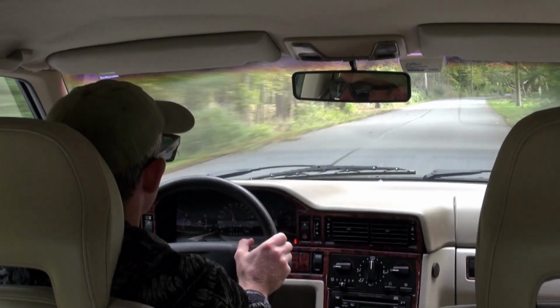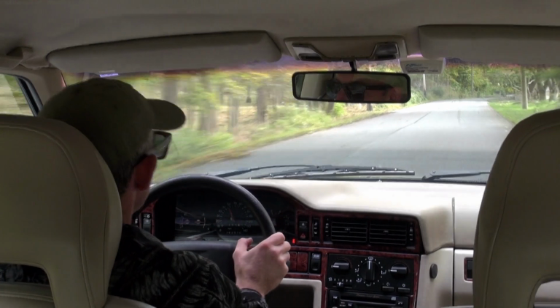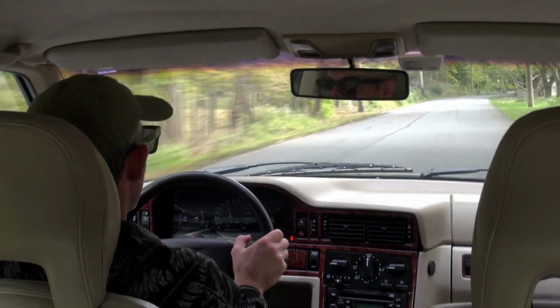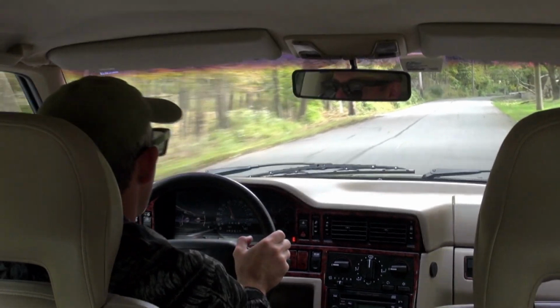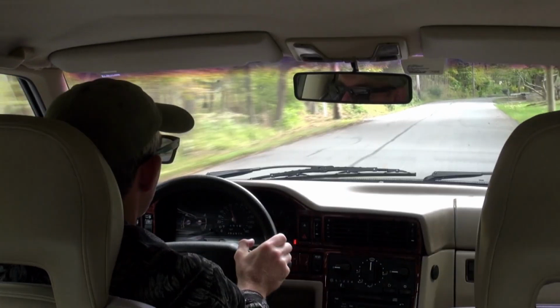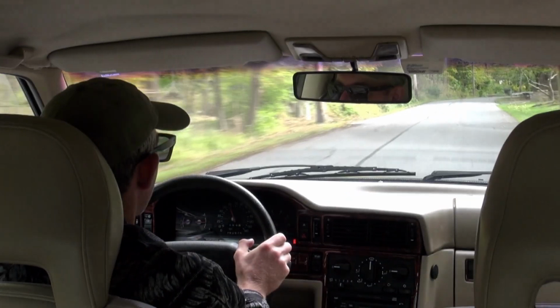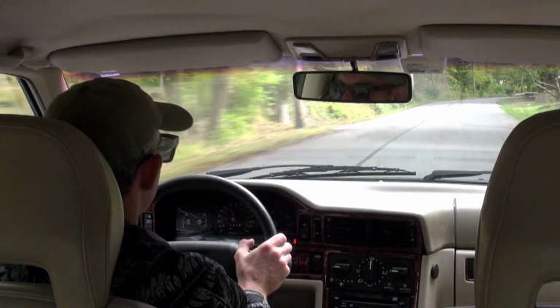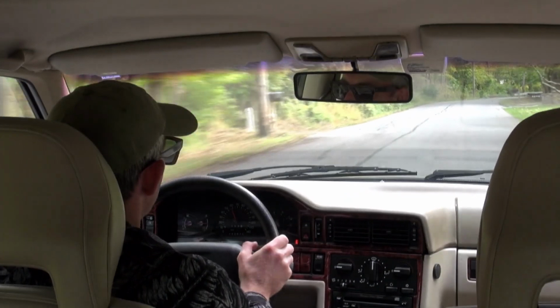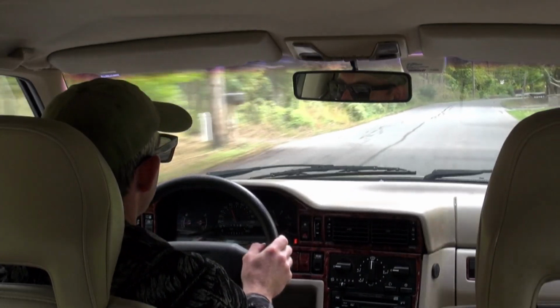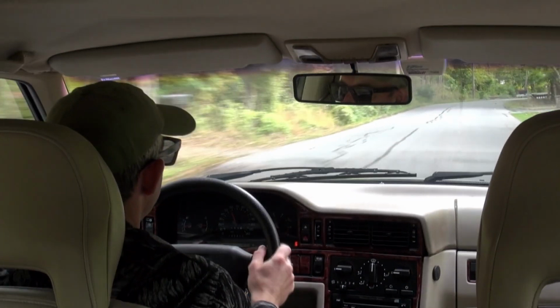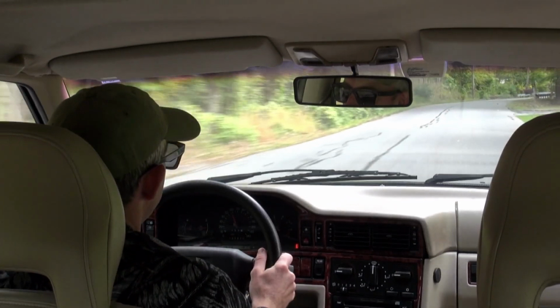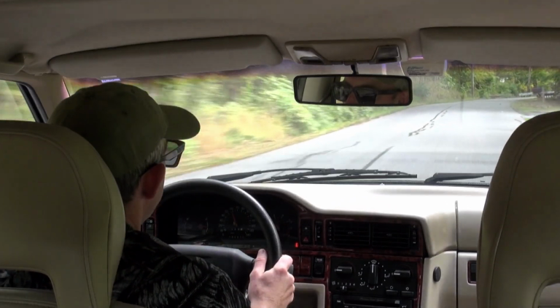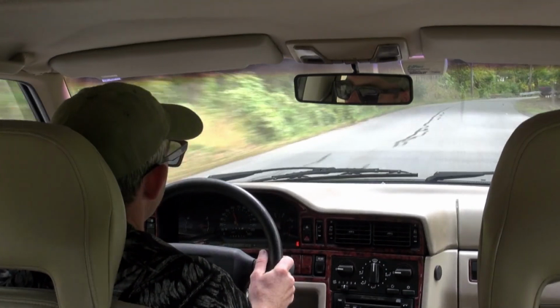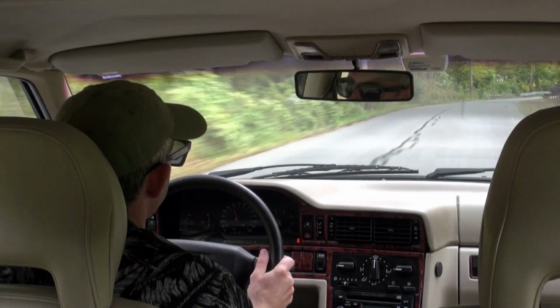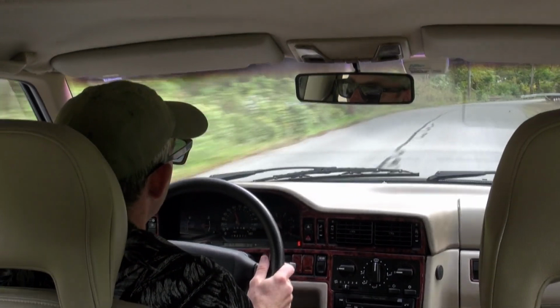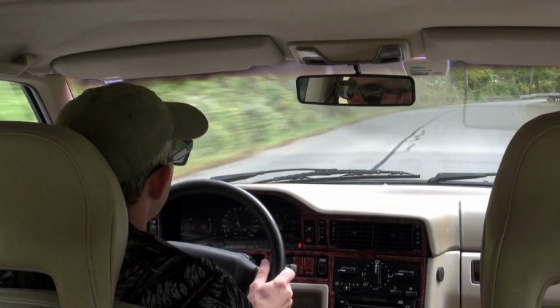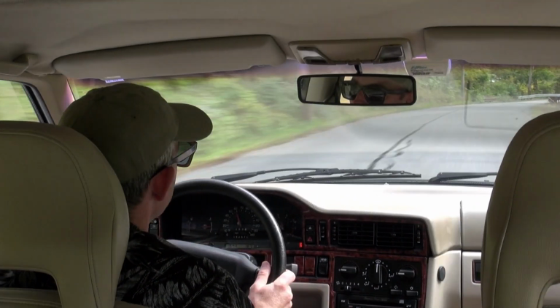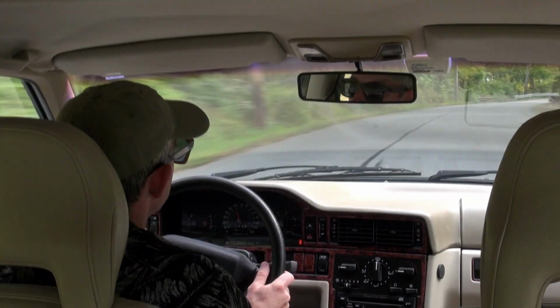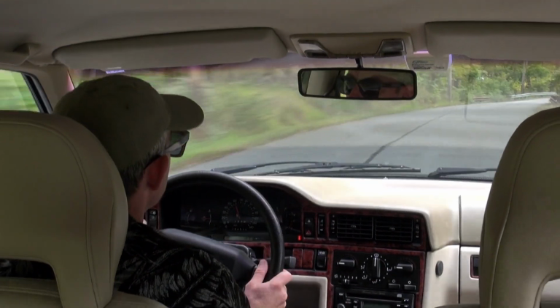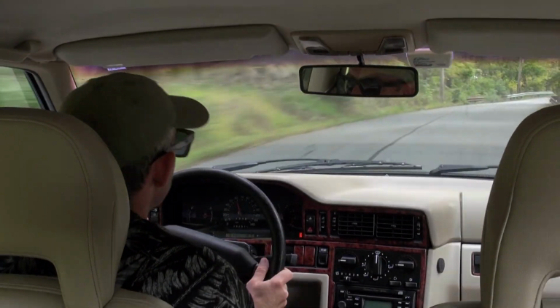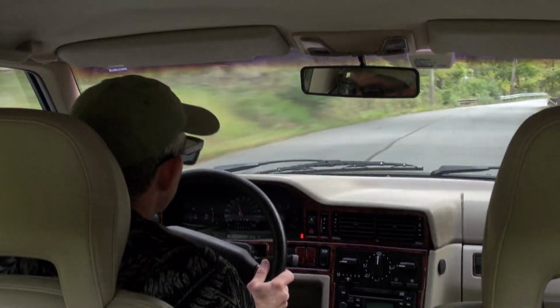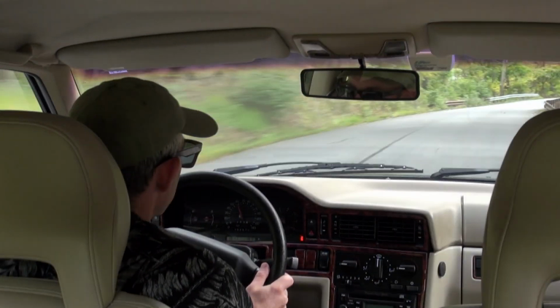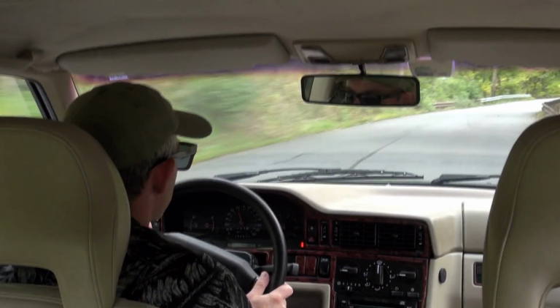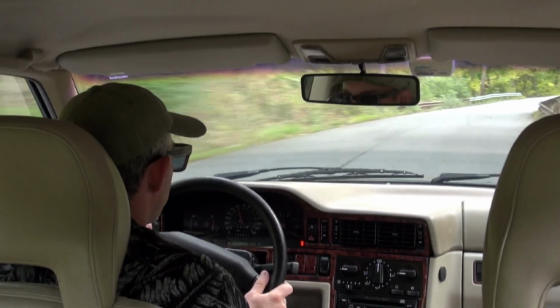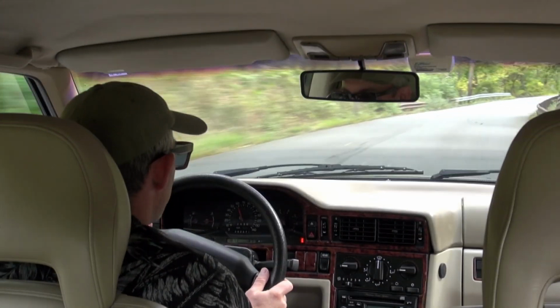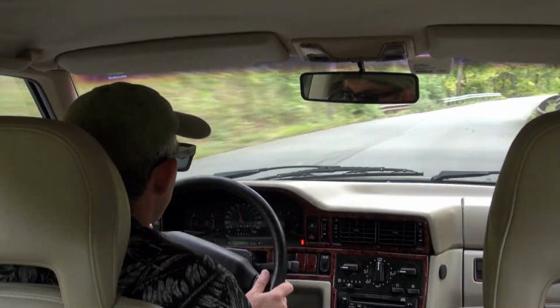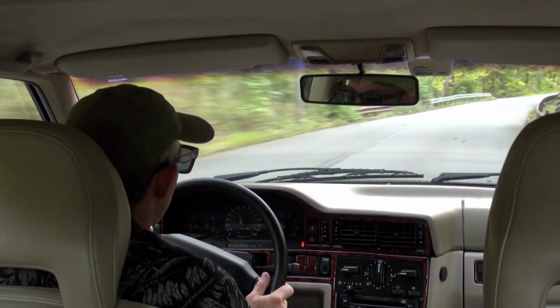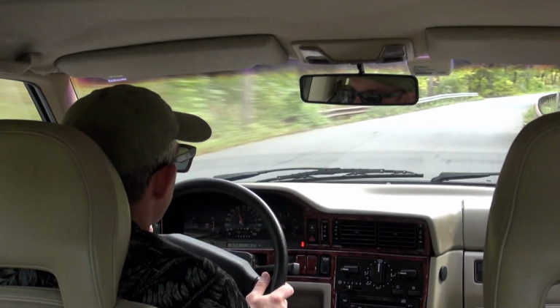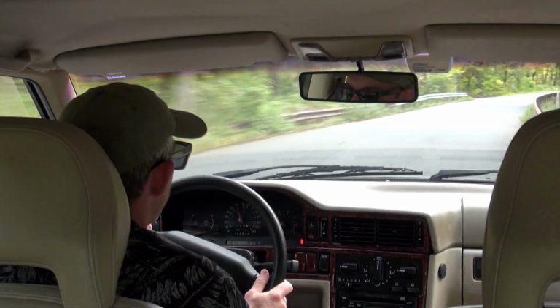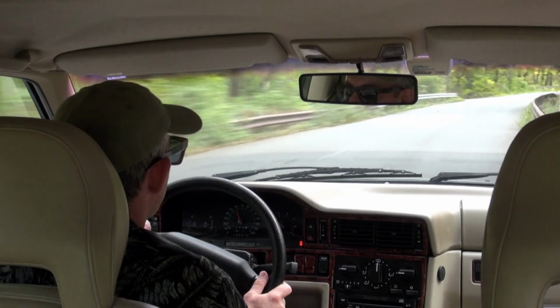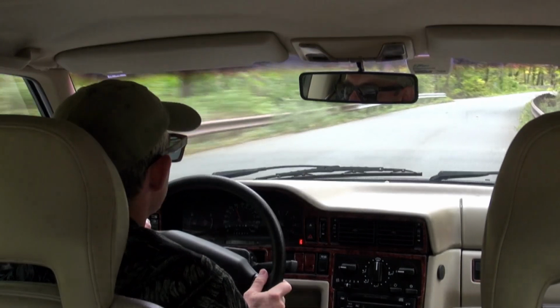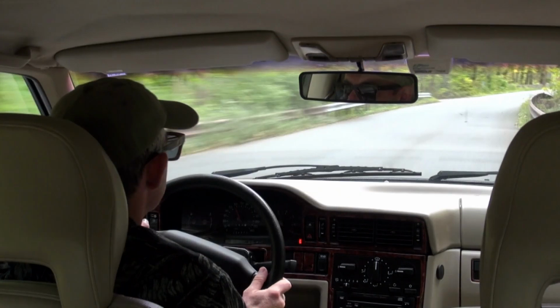Right now we're going nearly 60 miles an hour on a gently curving back road.